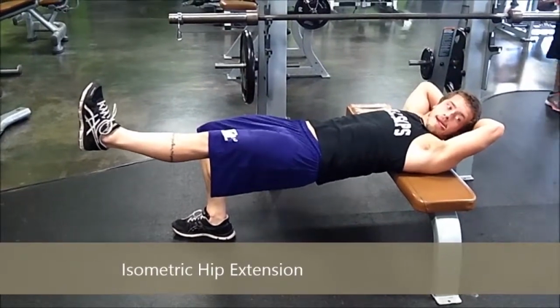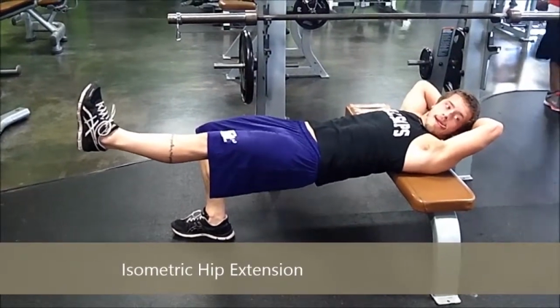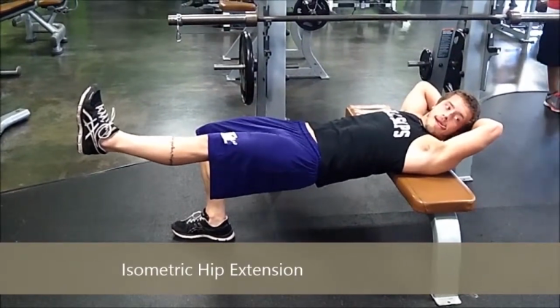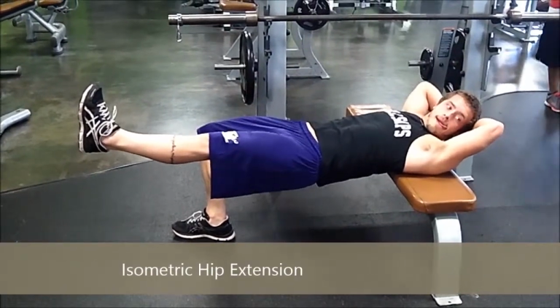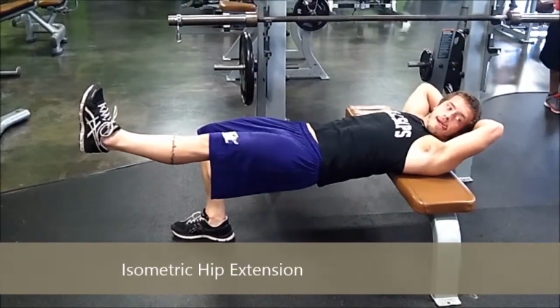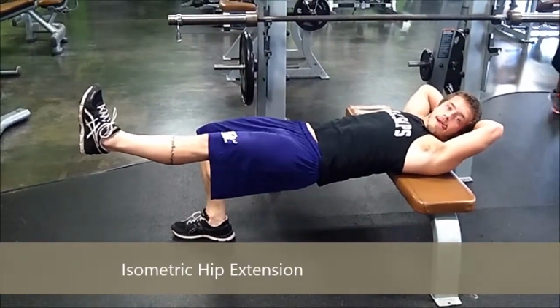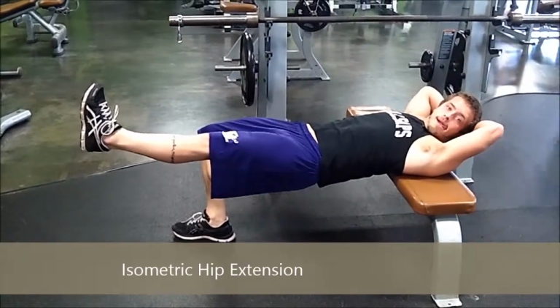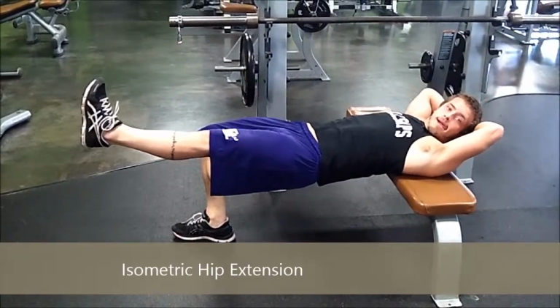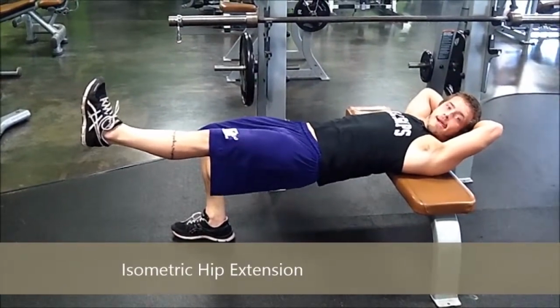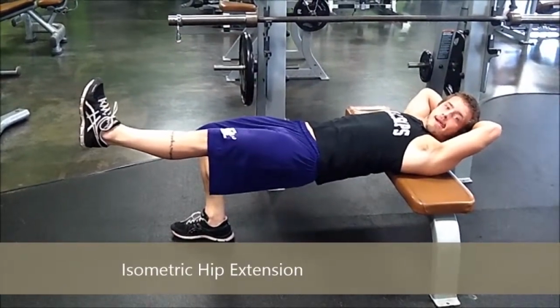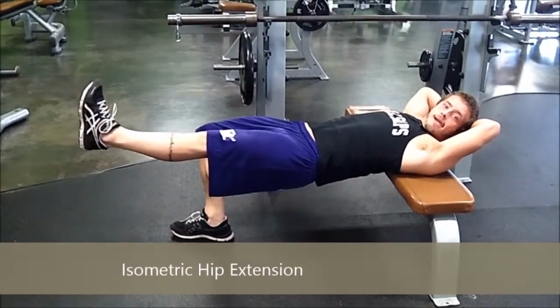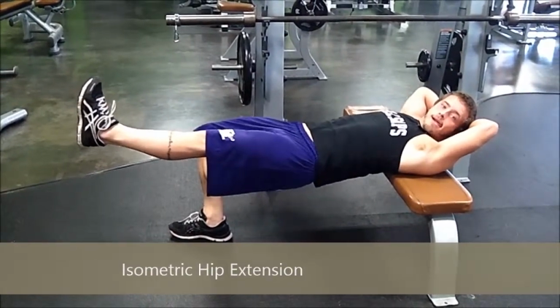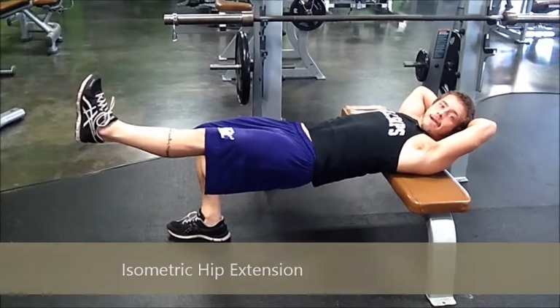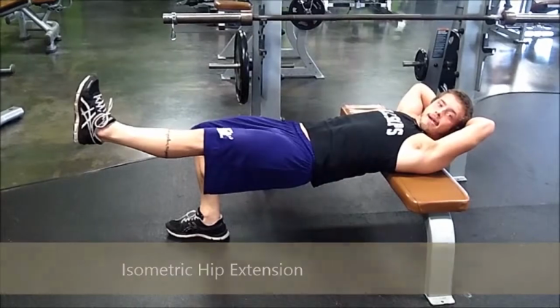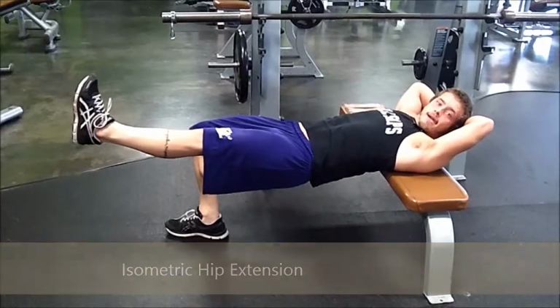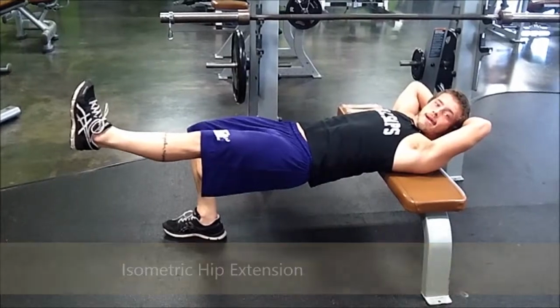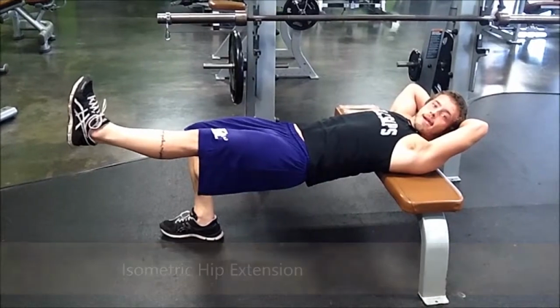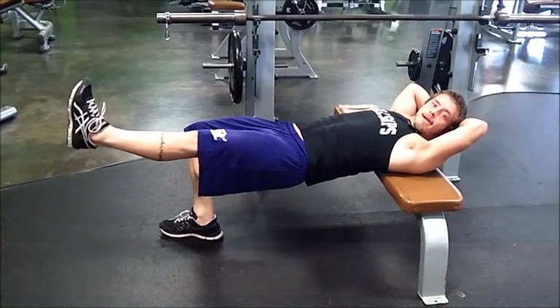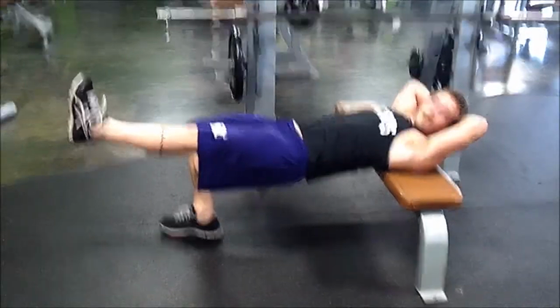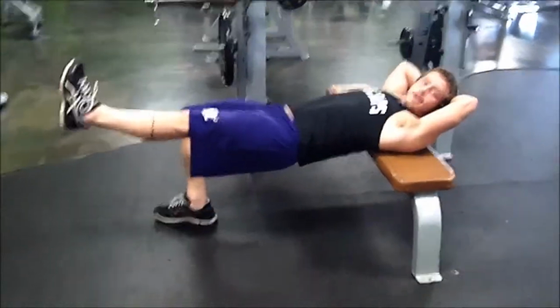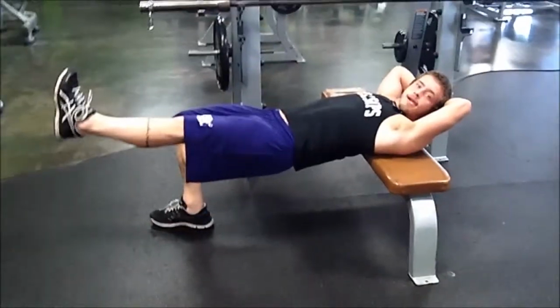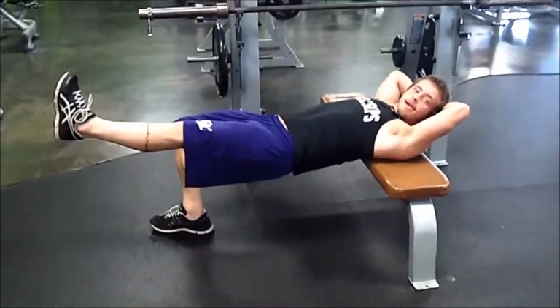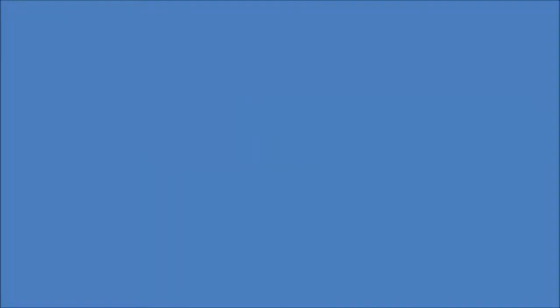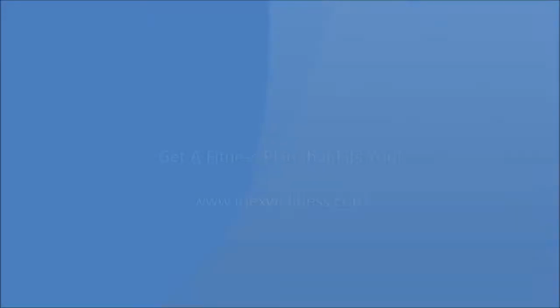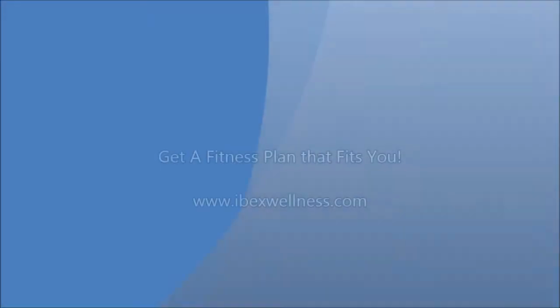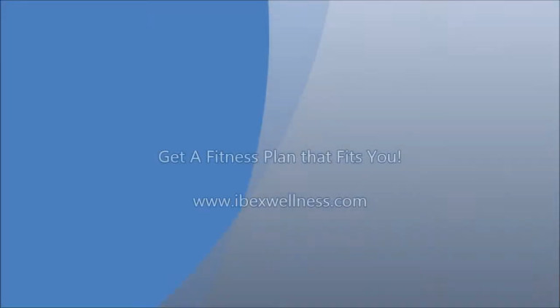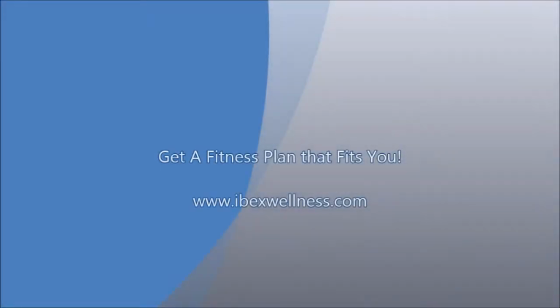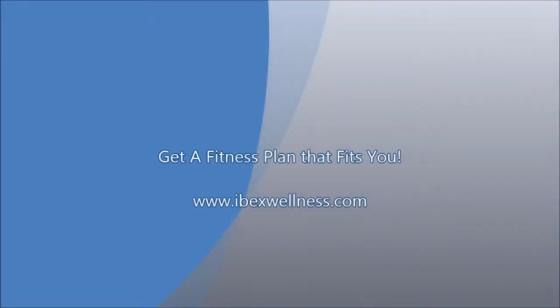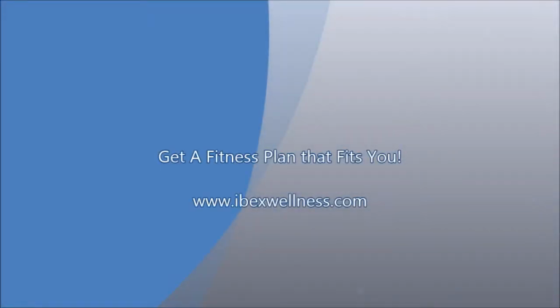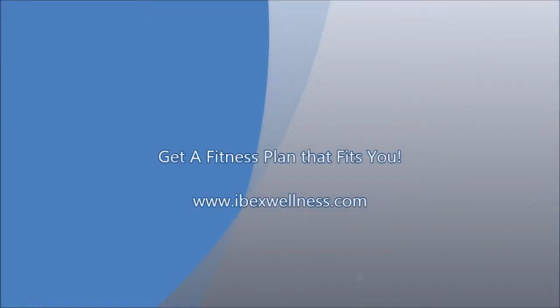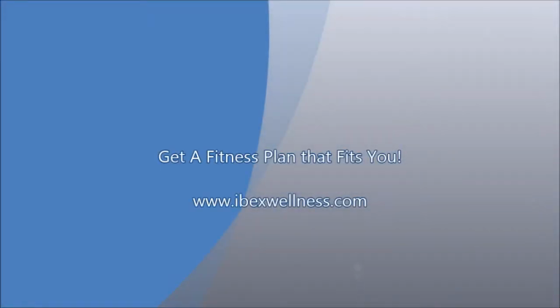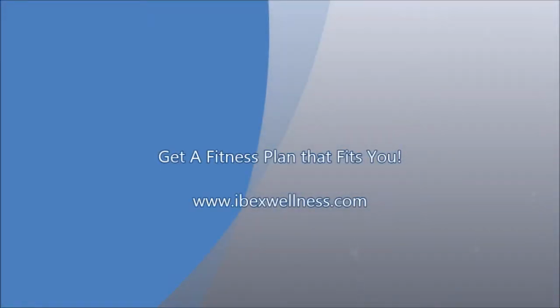You're going to feel this burning in your glutes and your hamstrings, hold it for a prescribed length of time, and then do the other leg. Have fun!